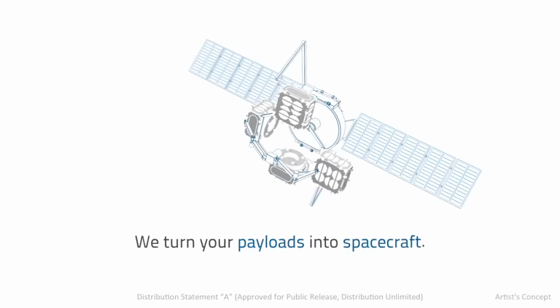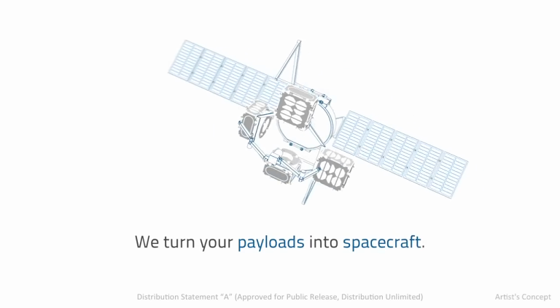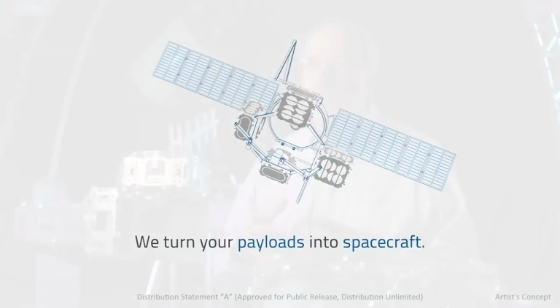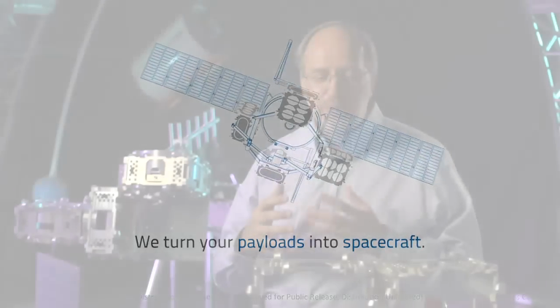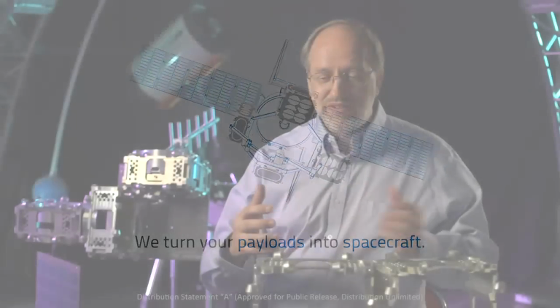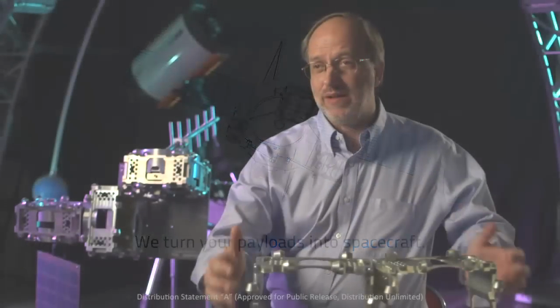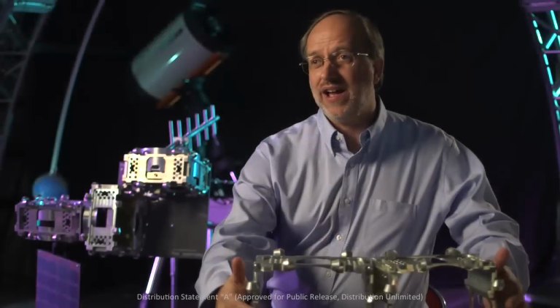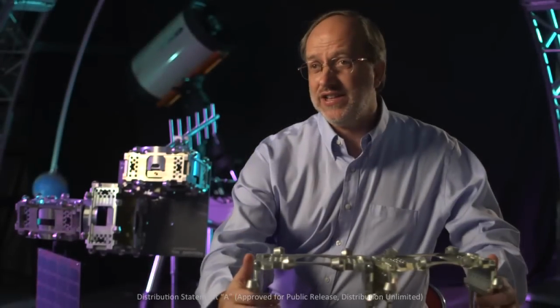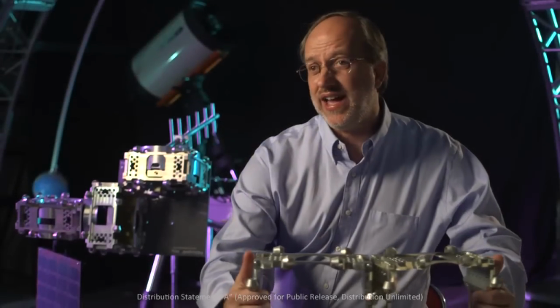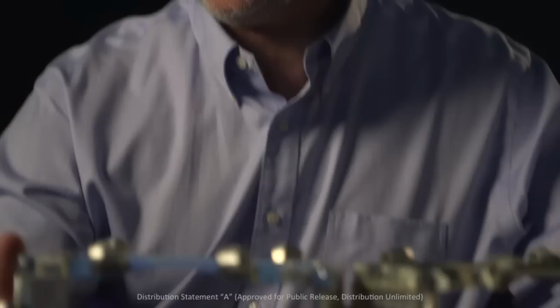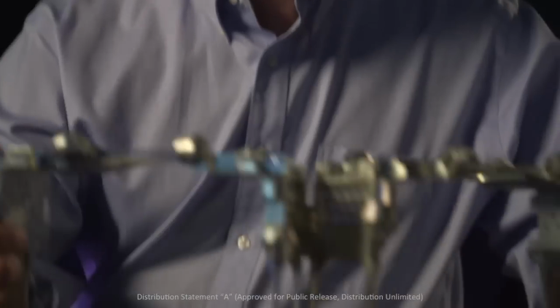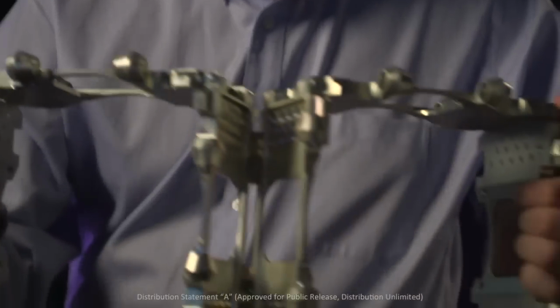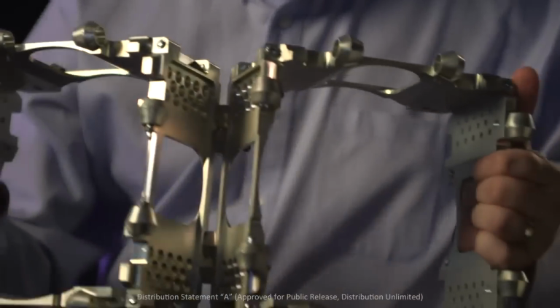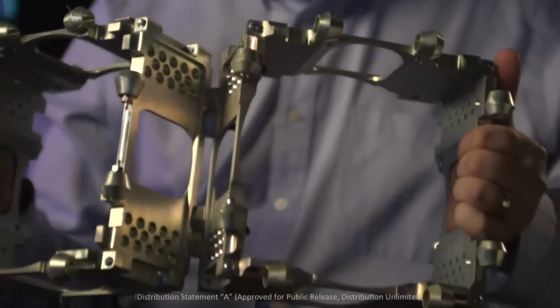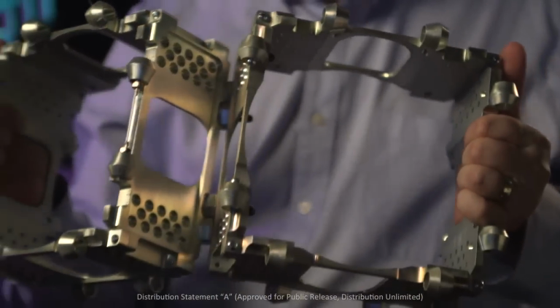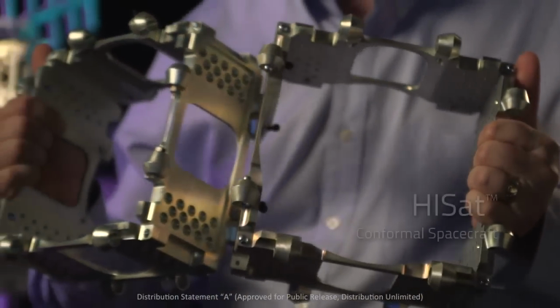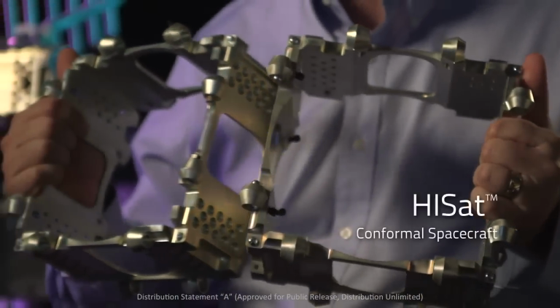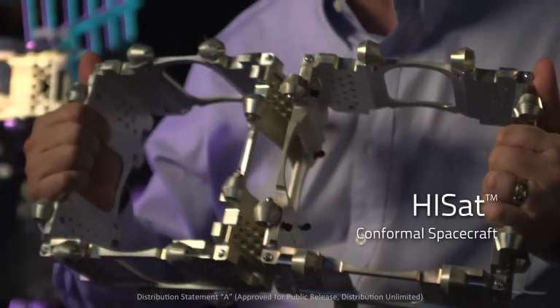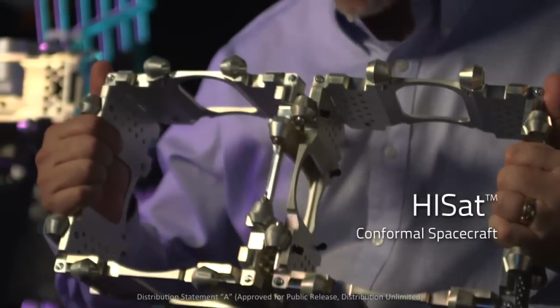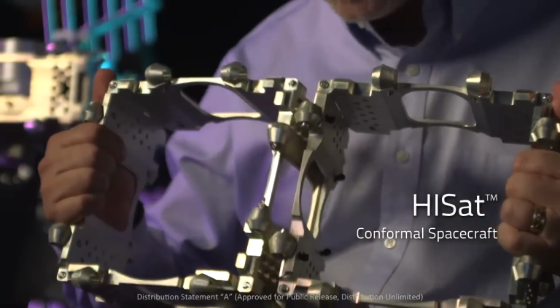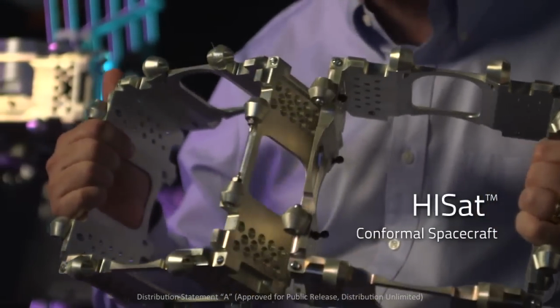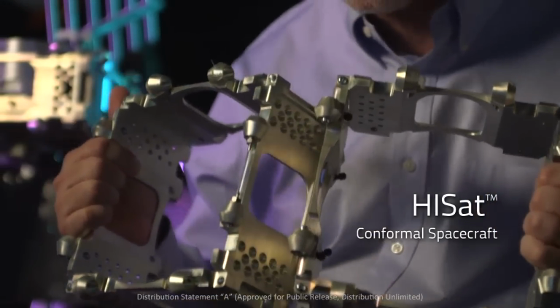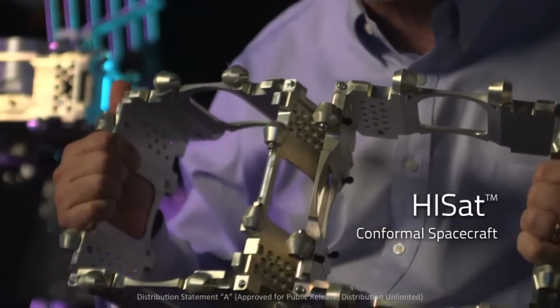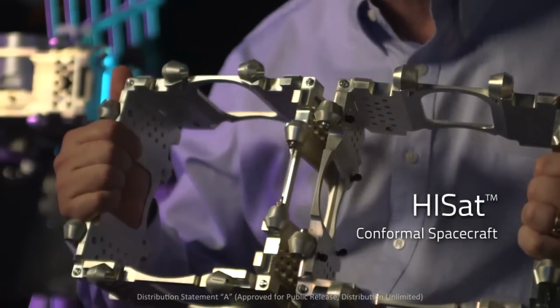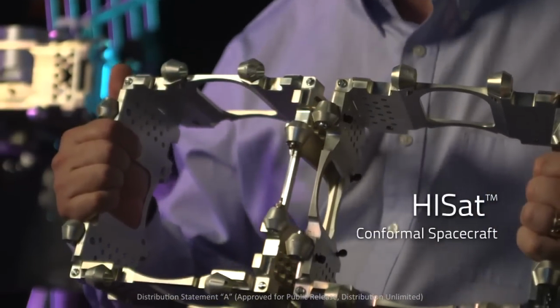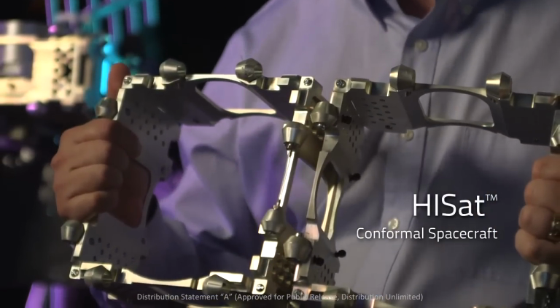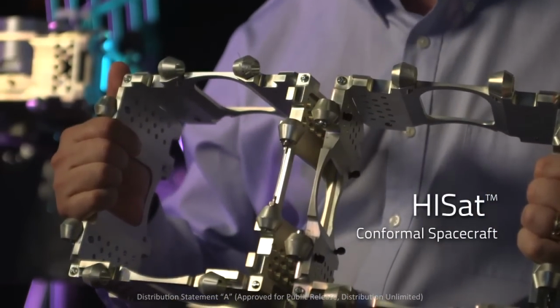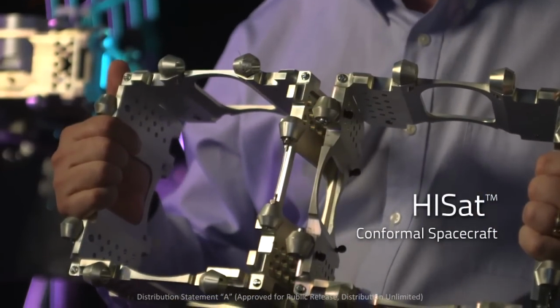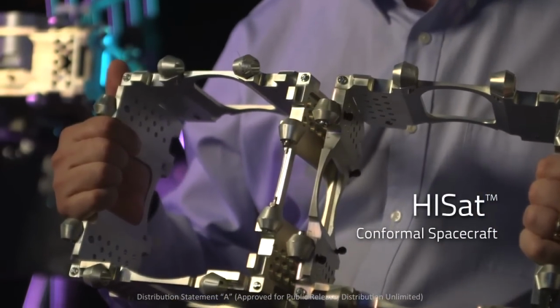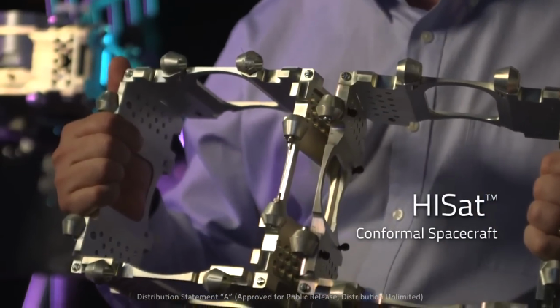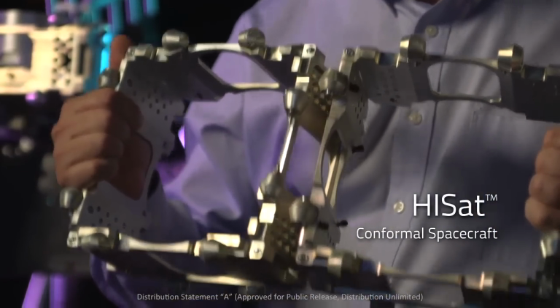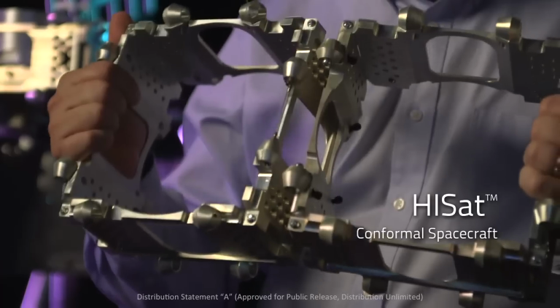That's why we have developed HiSat, a conformal spacecraft — a spacecraft that actually conforms to the payload, not the other way around.